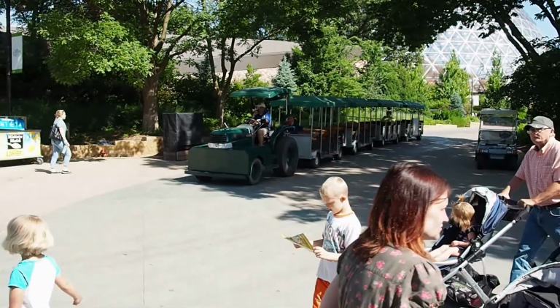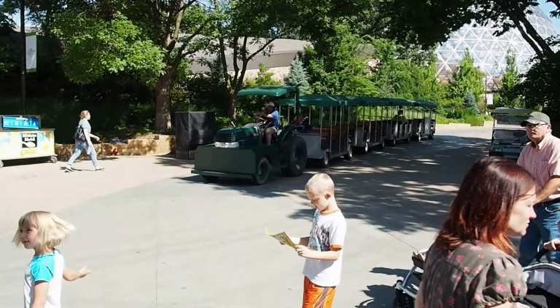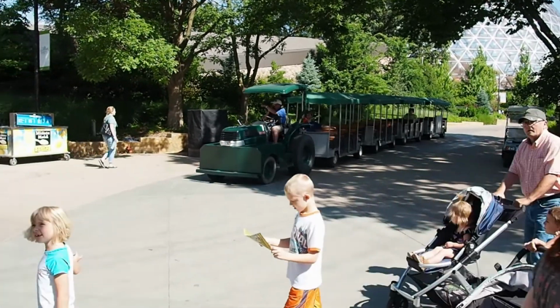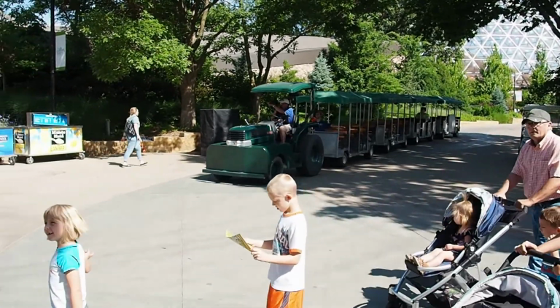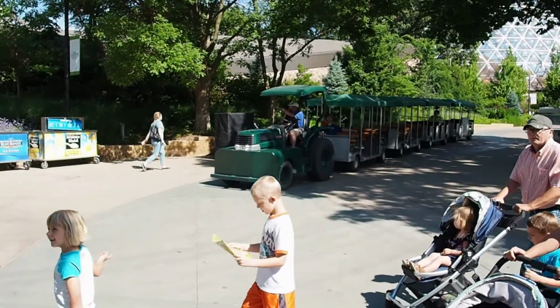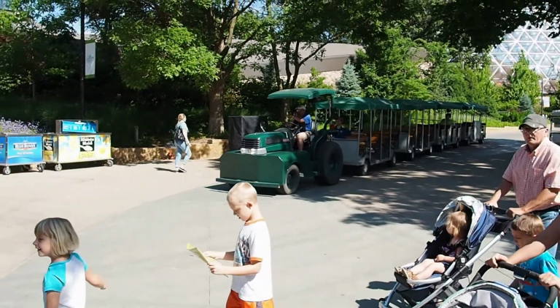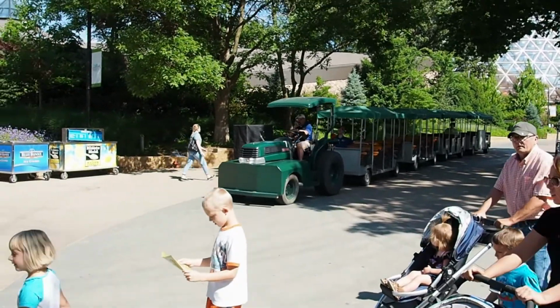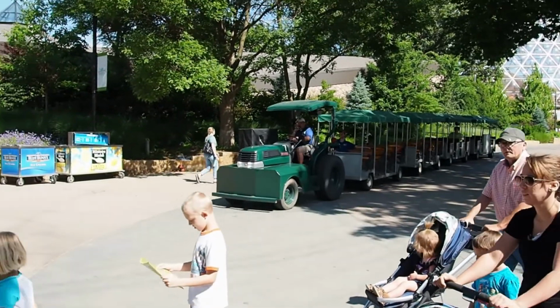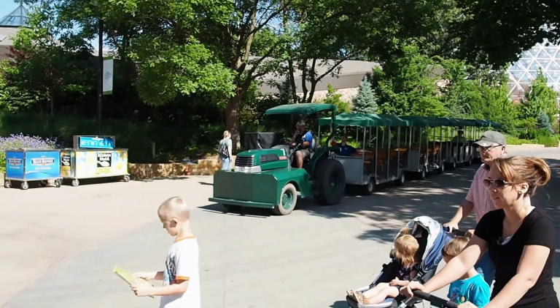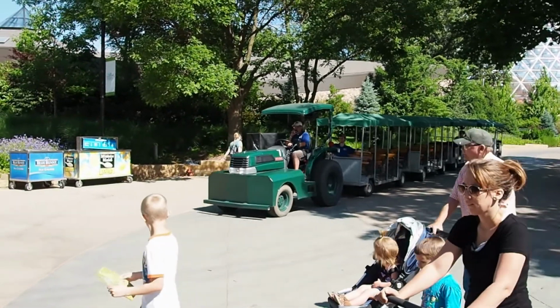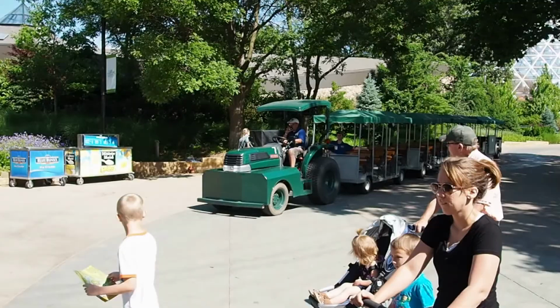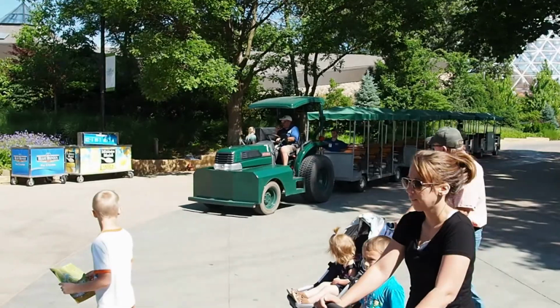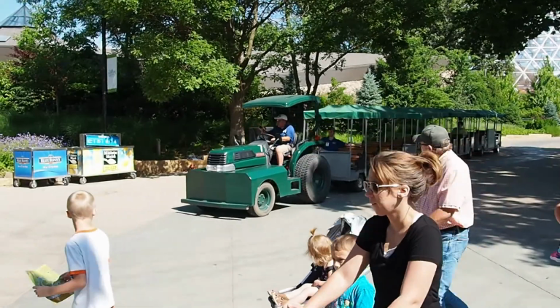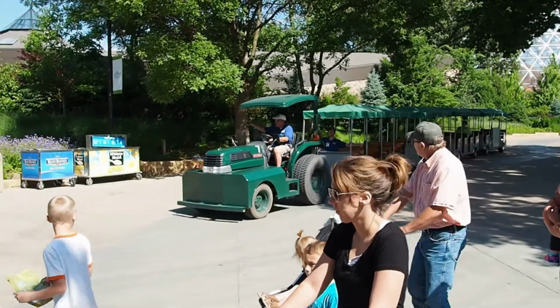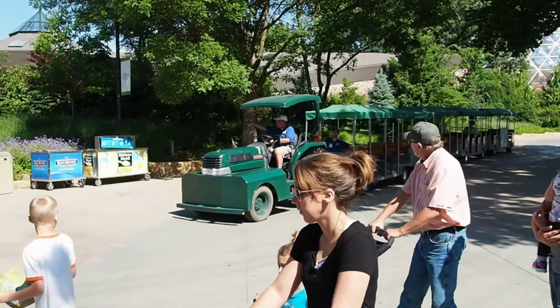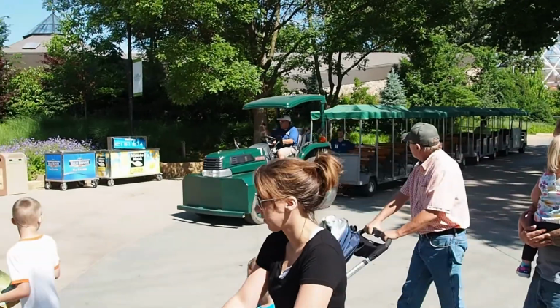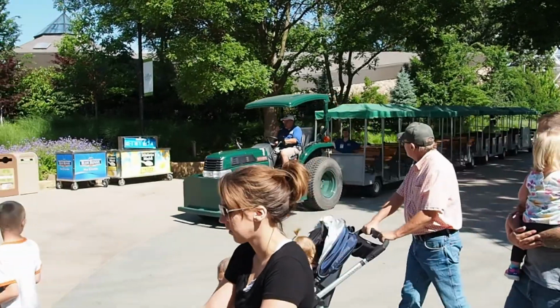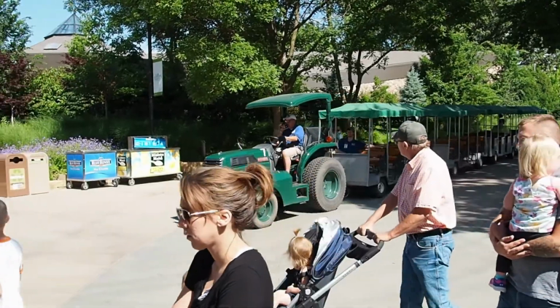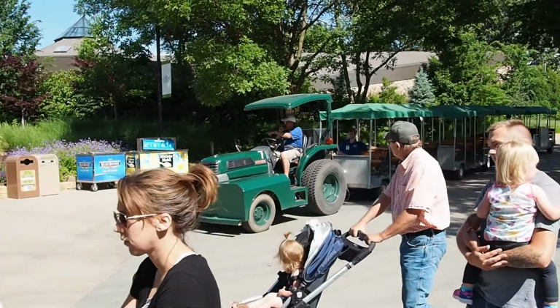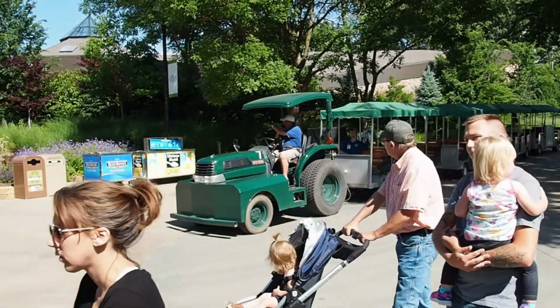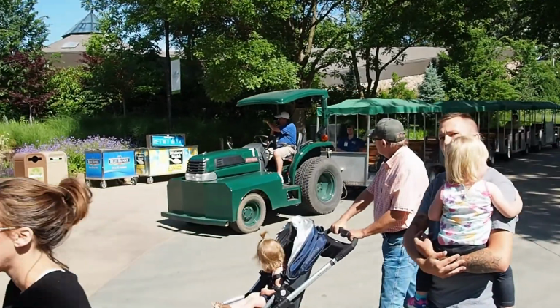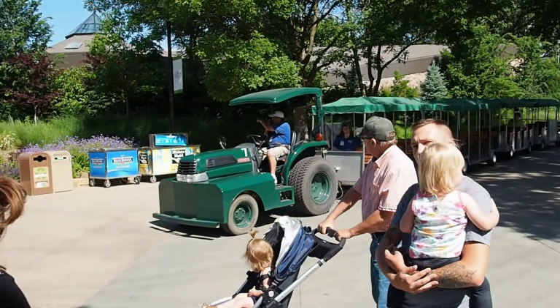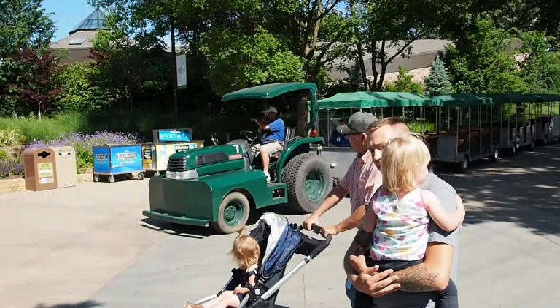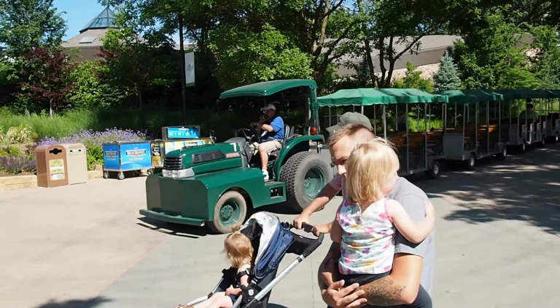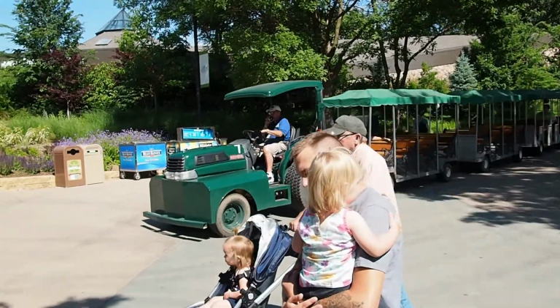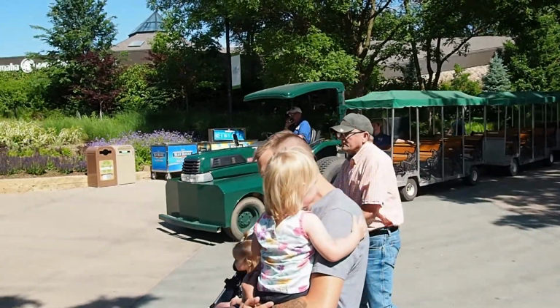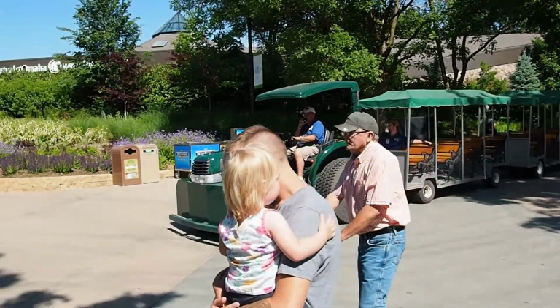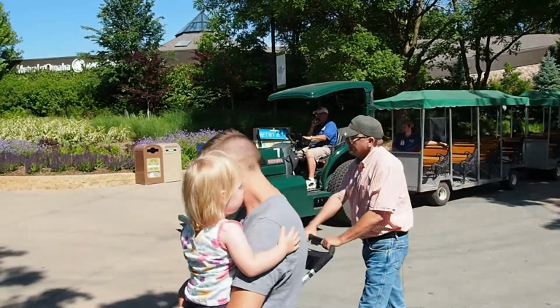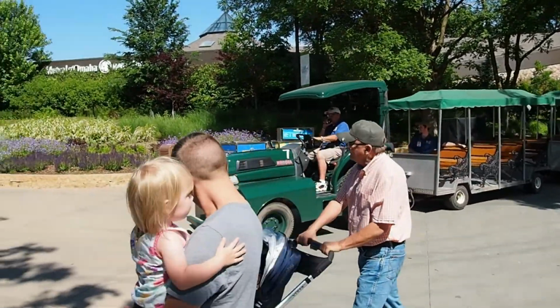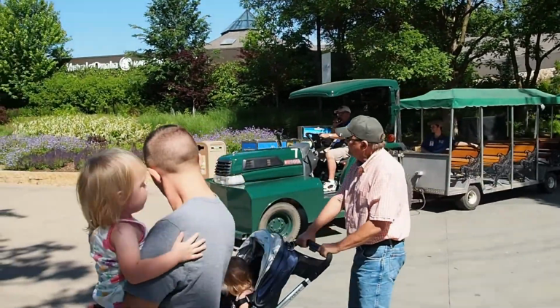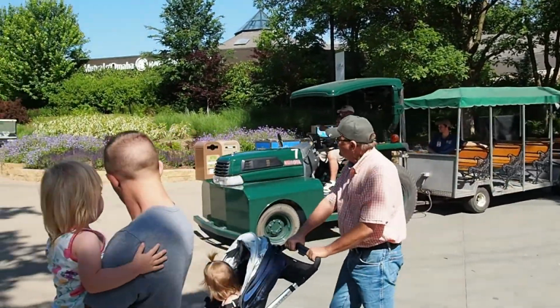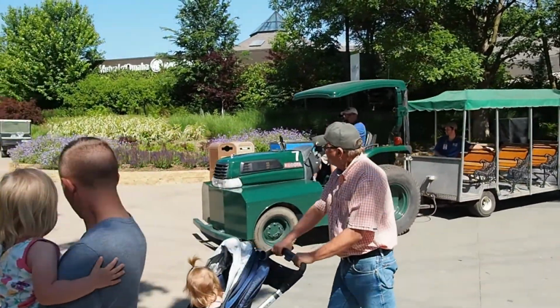When I was in high school, that was my job — driving a tram like that, giving guided tours.